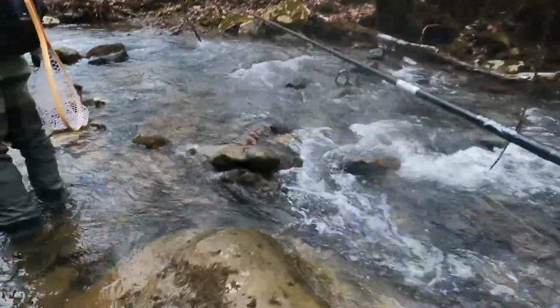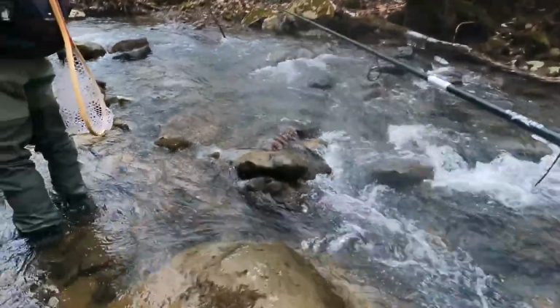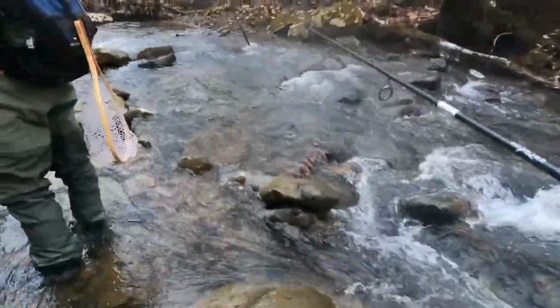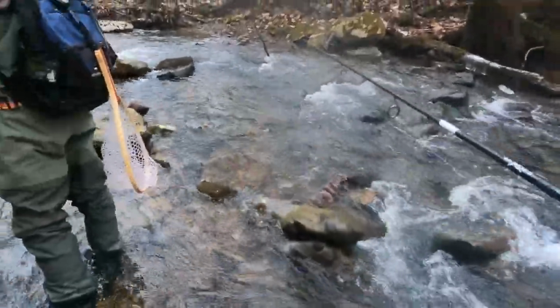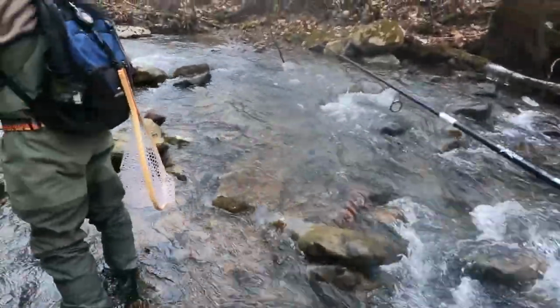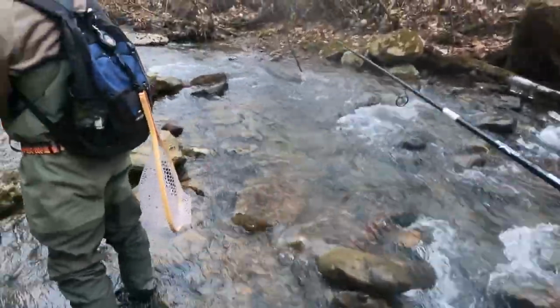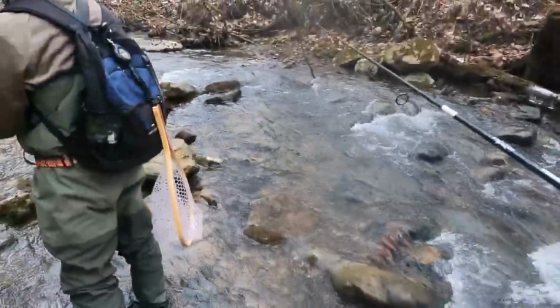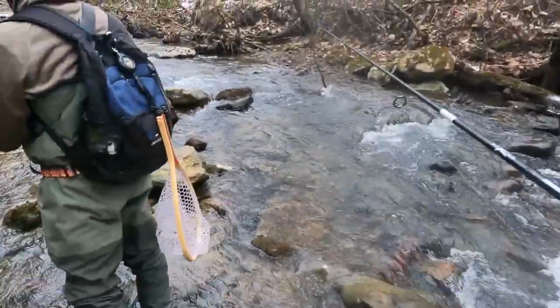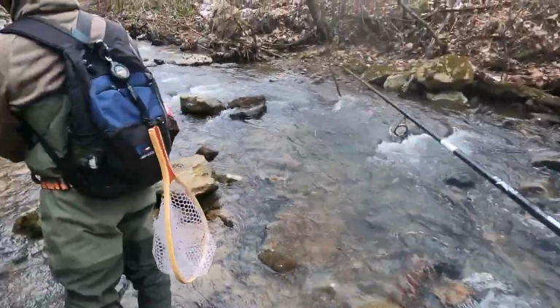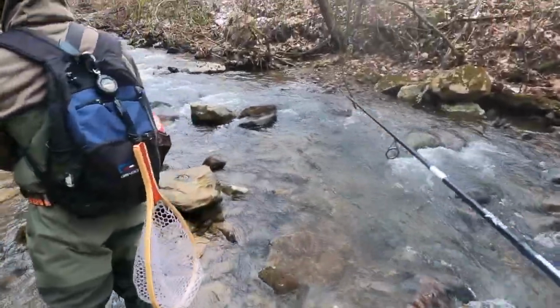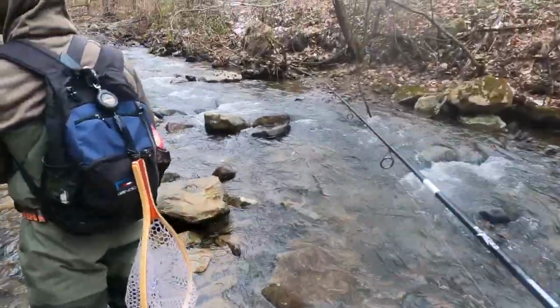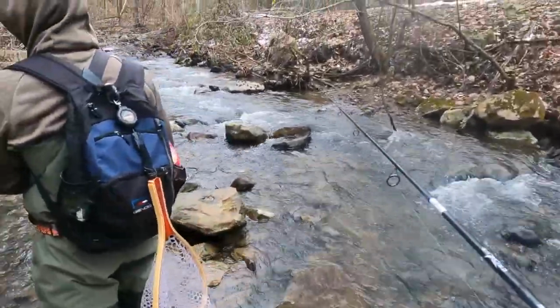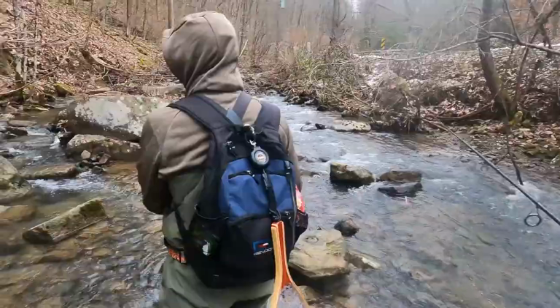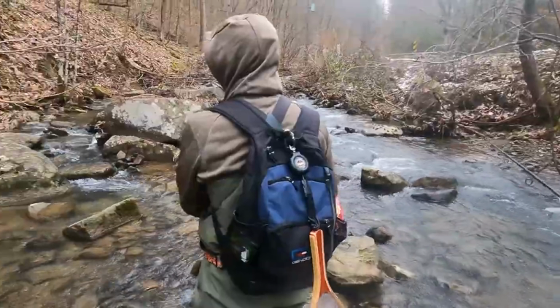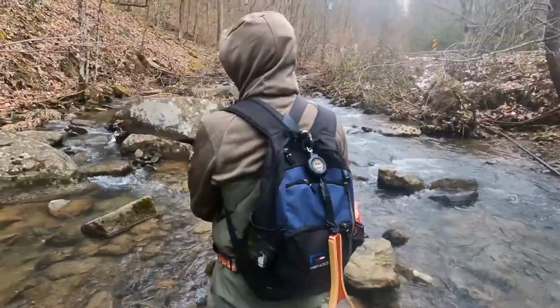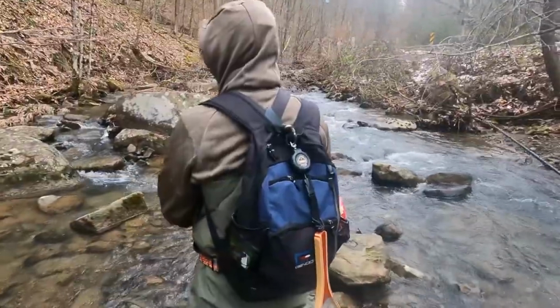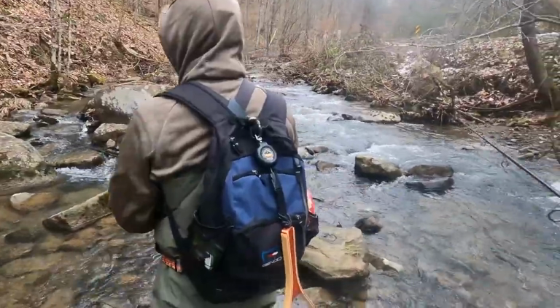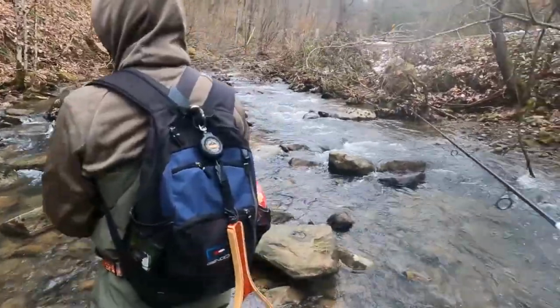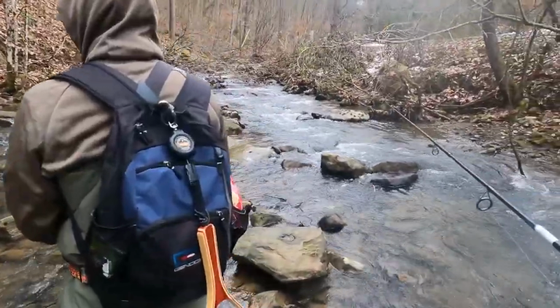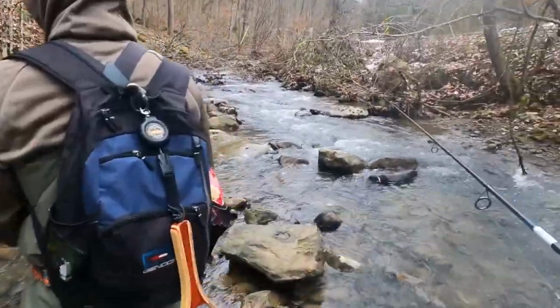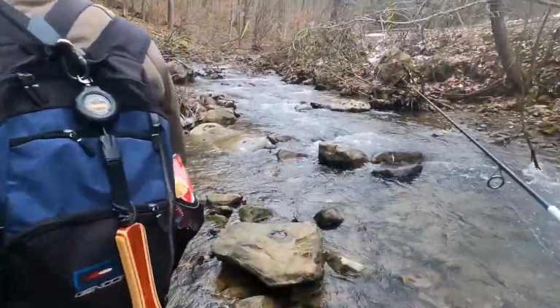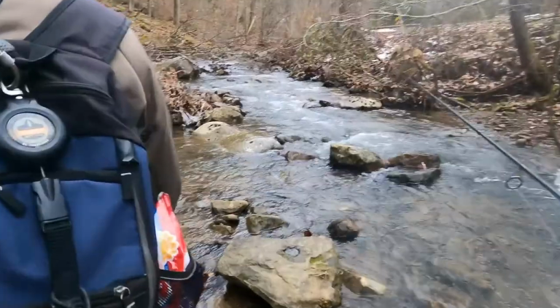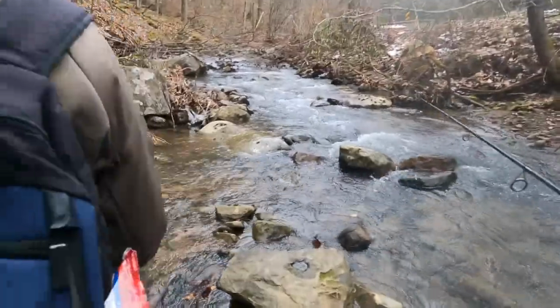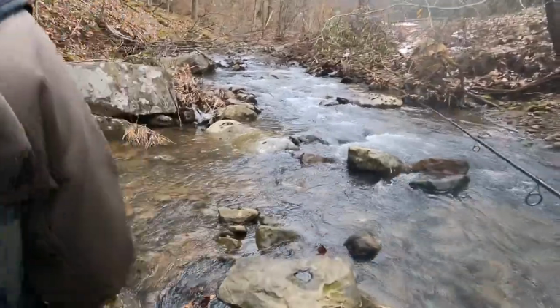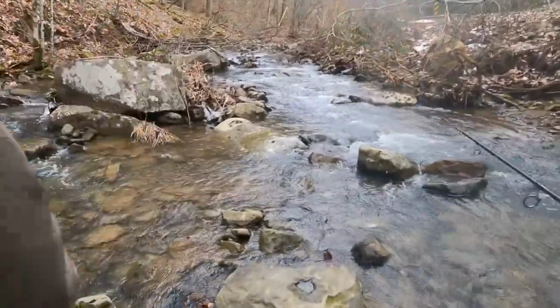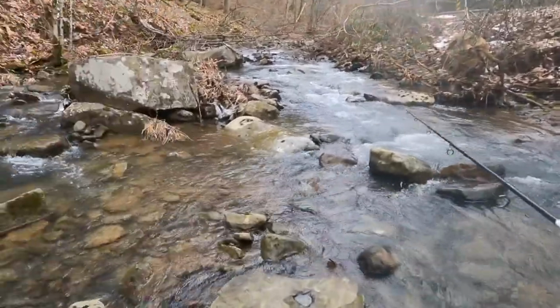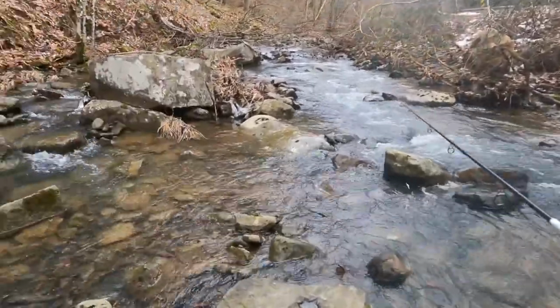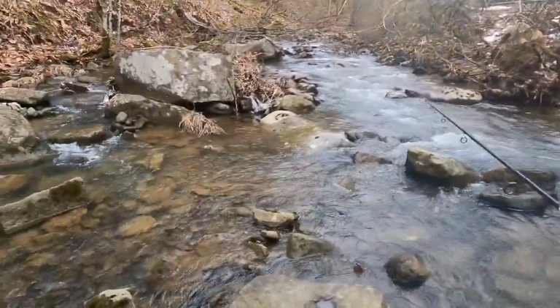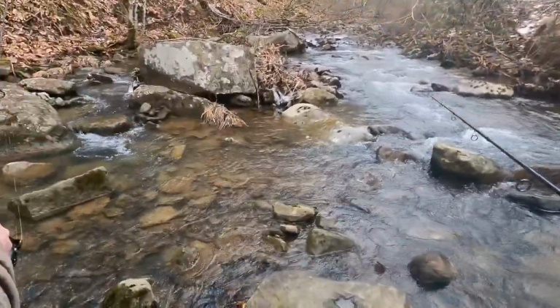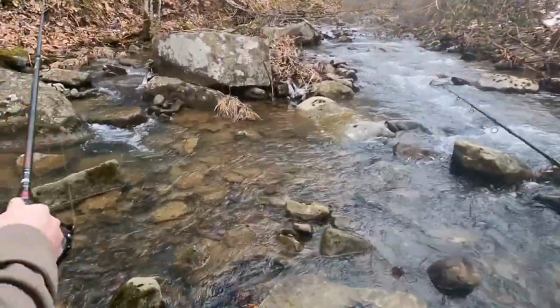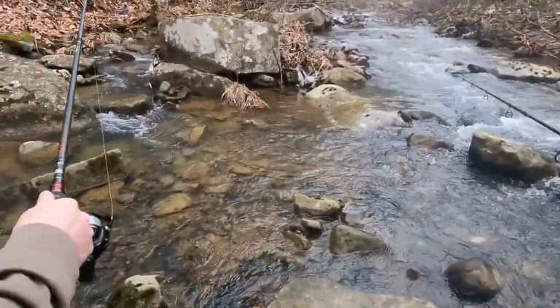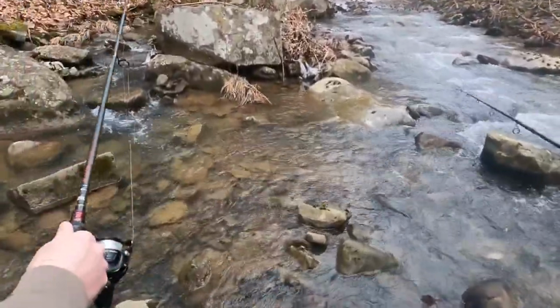What are you thinking, Baik? I think we have to go to the bridge when I turn around. Alright, let me get down and catch that big rainbow.